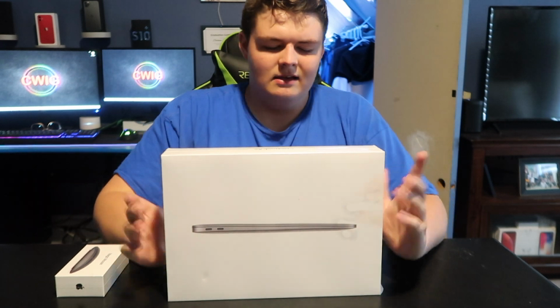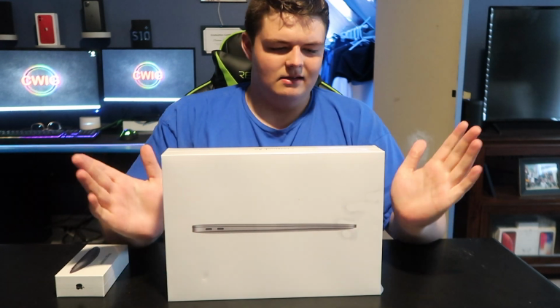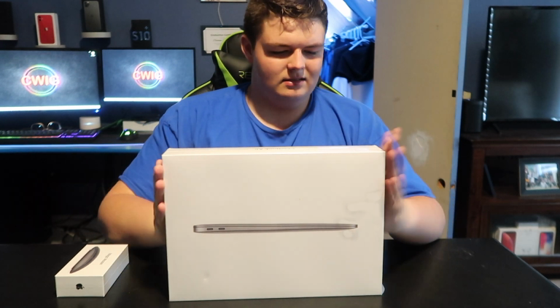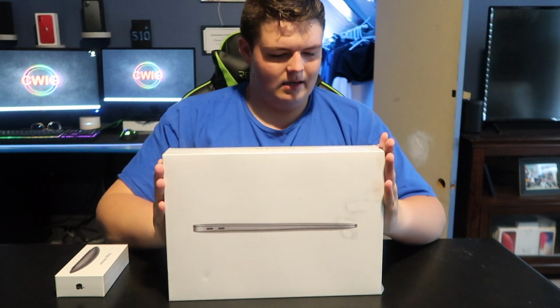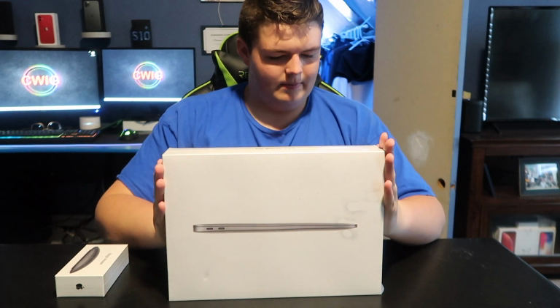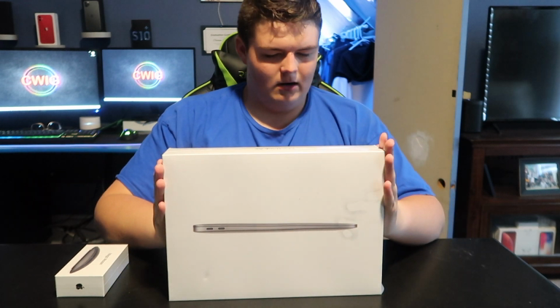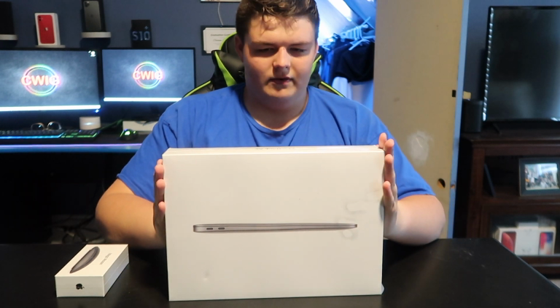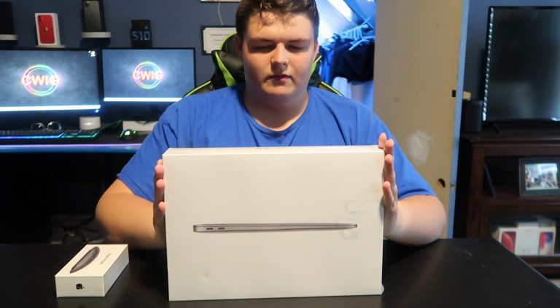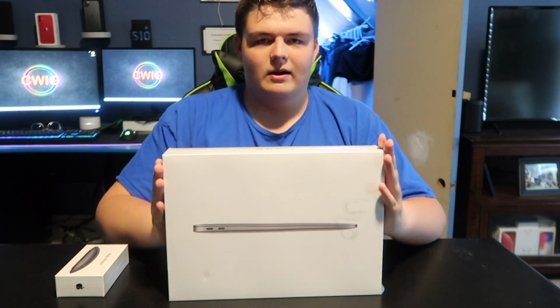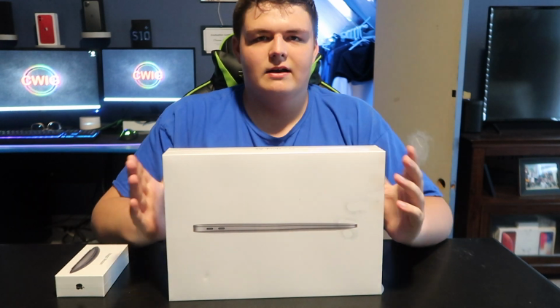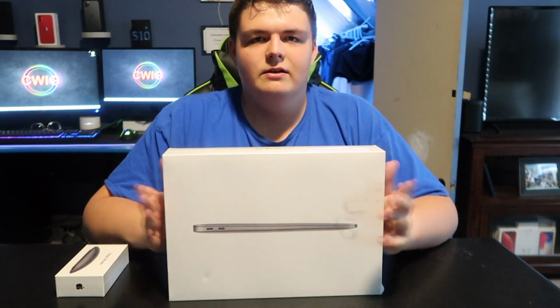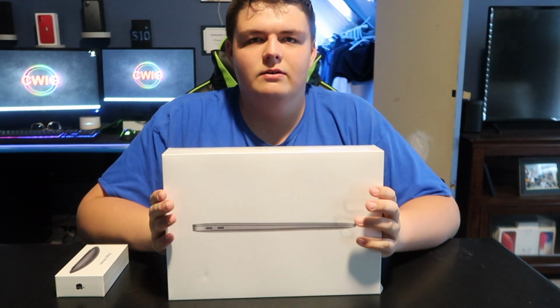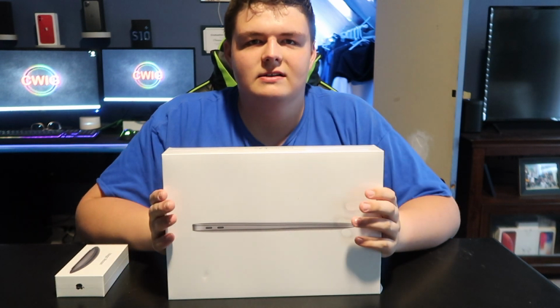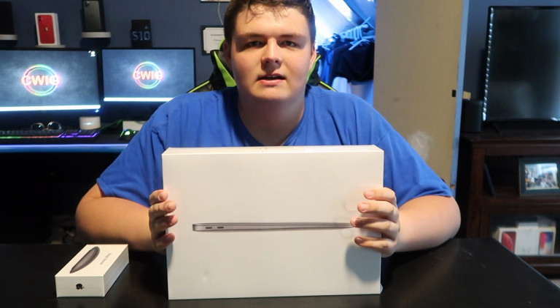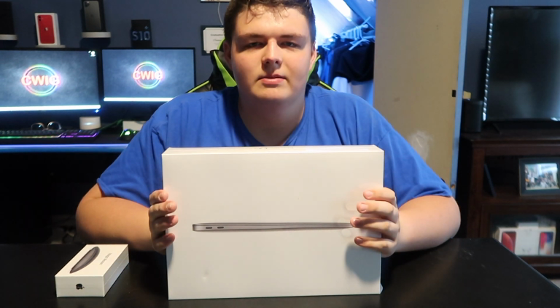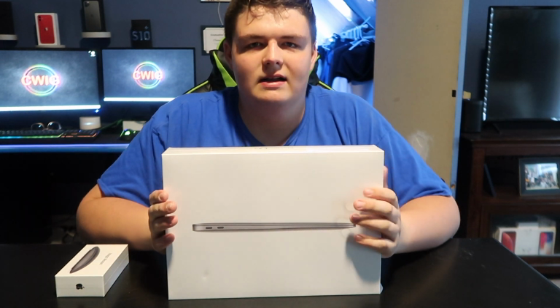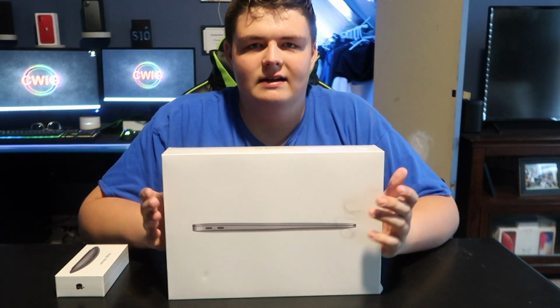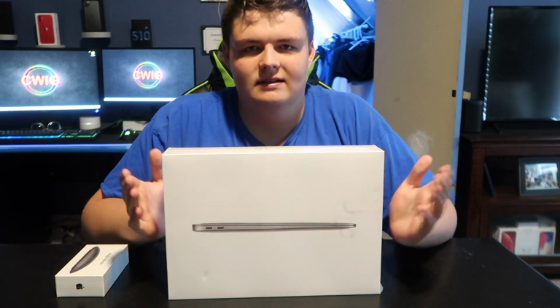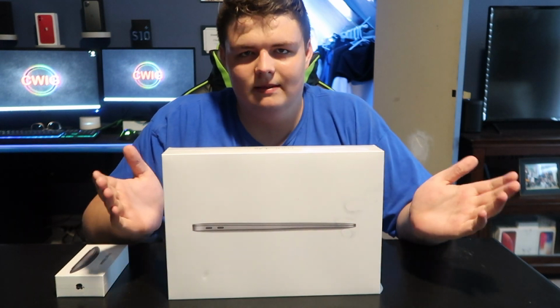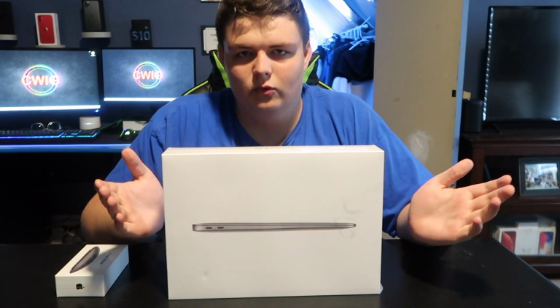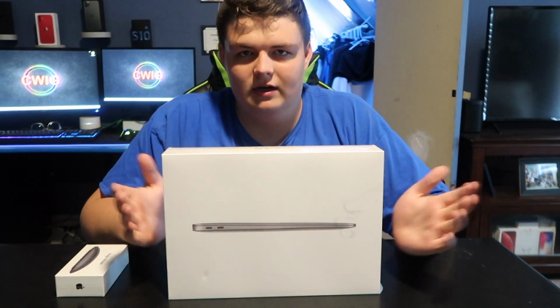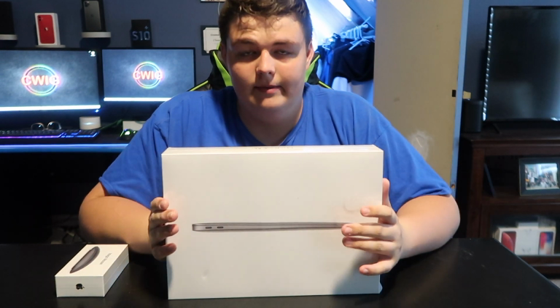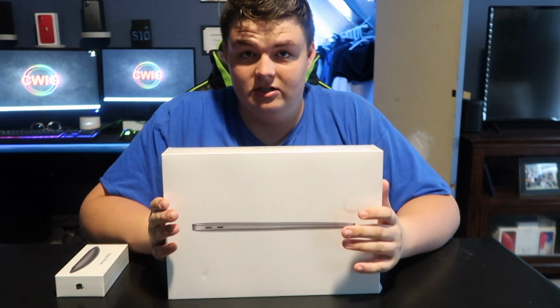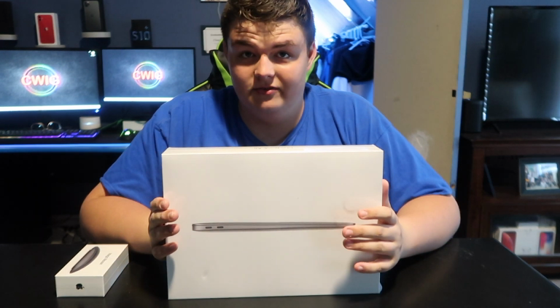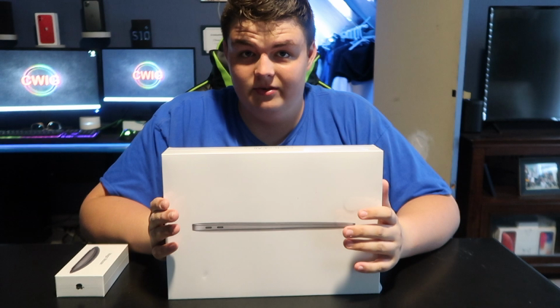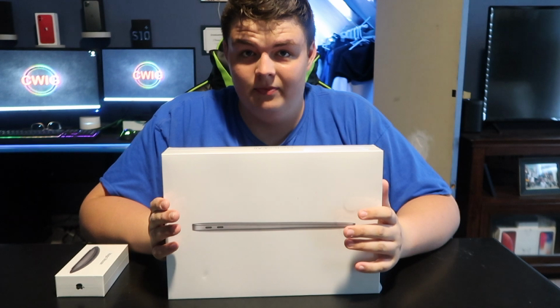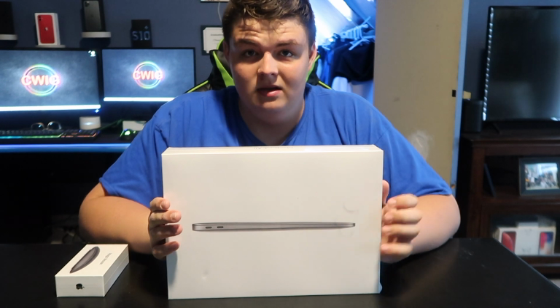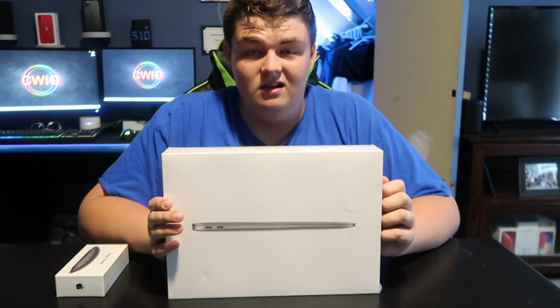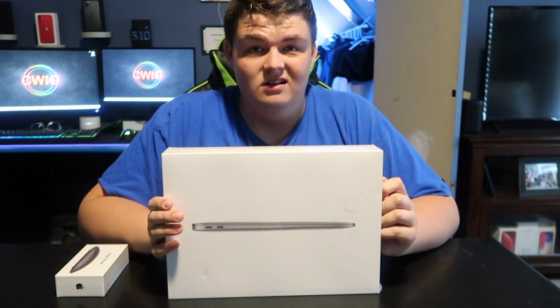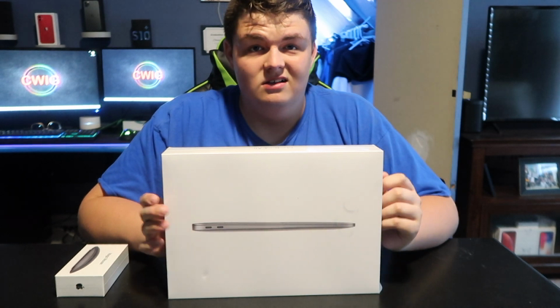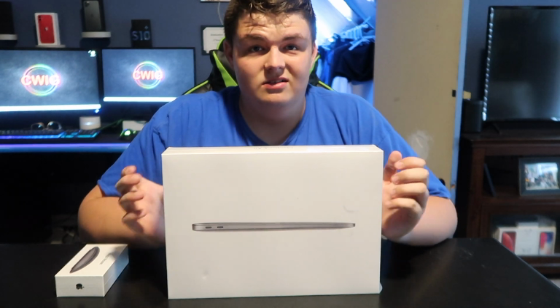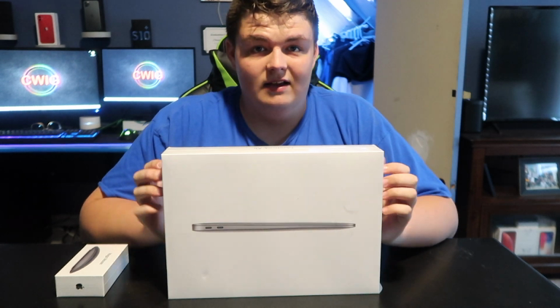512 gigabyte SSD. This is going to be perfect for what I do — 1080p editing and some 4K with my drone.